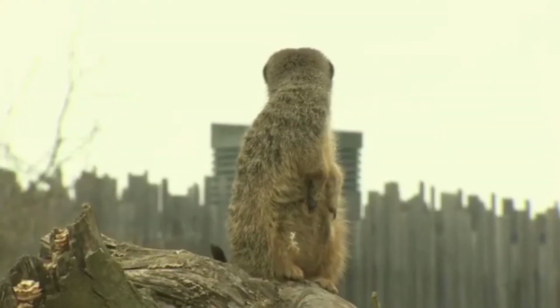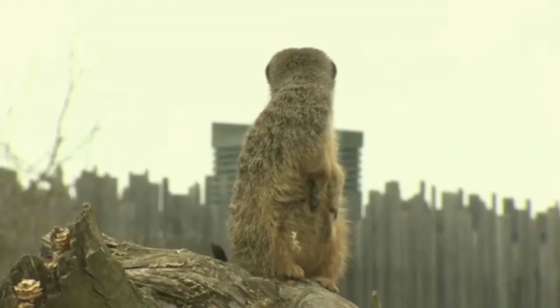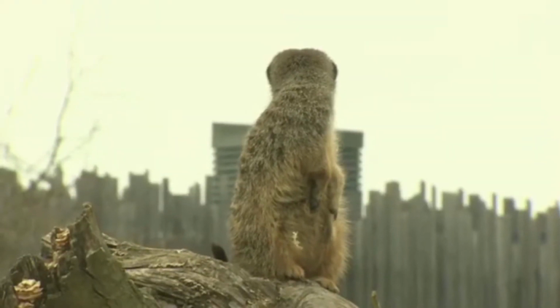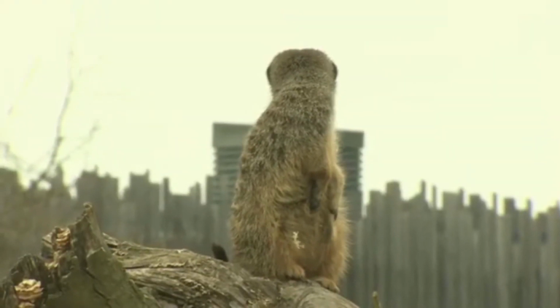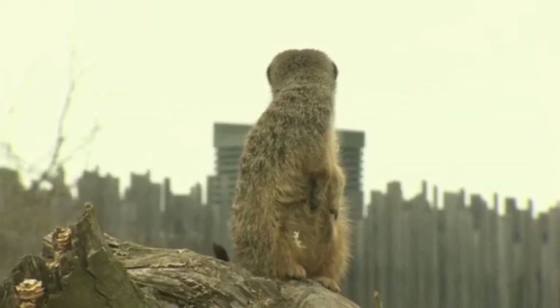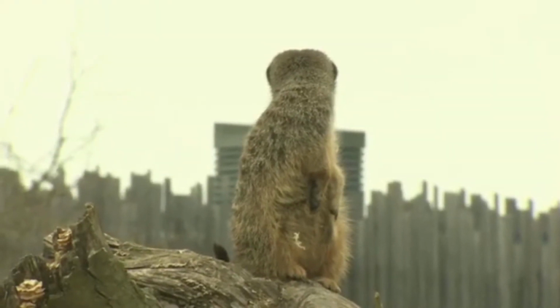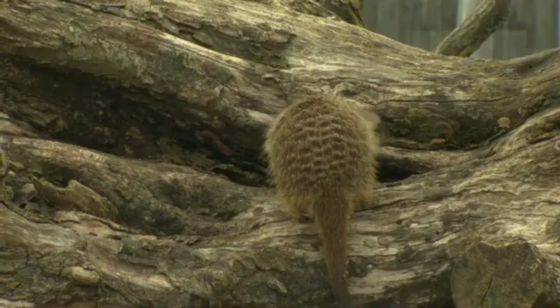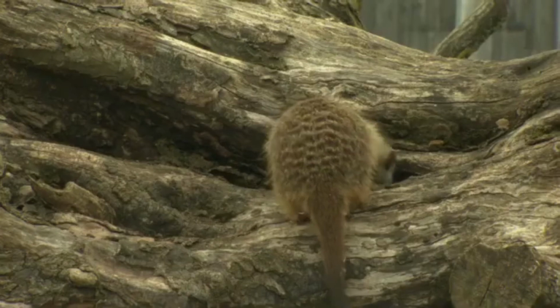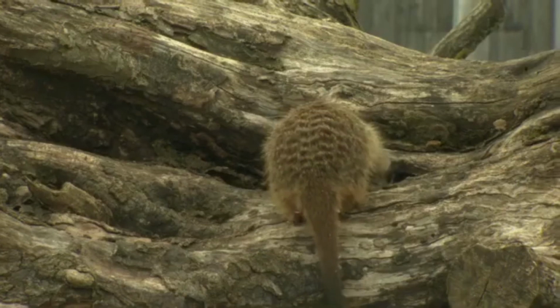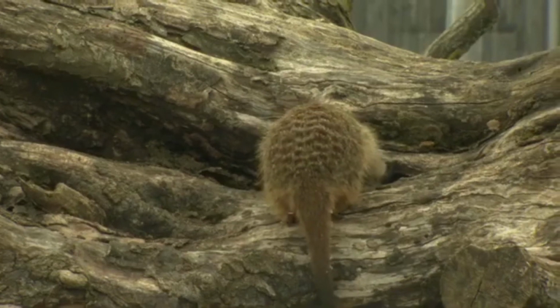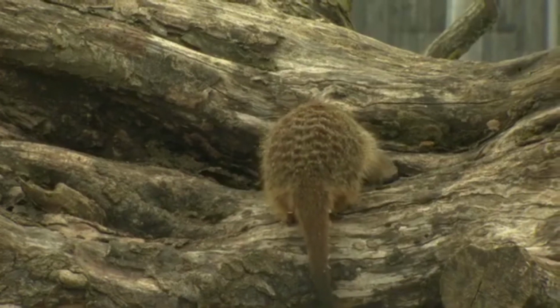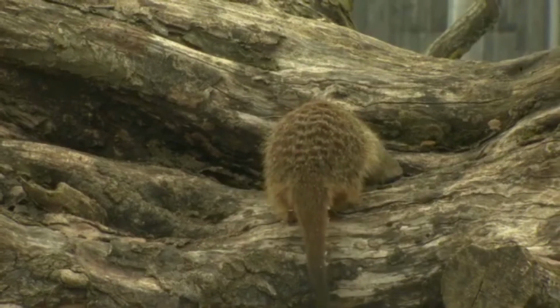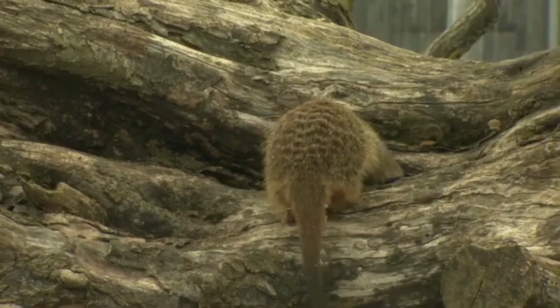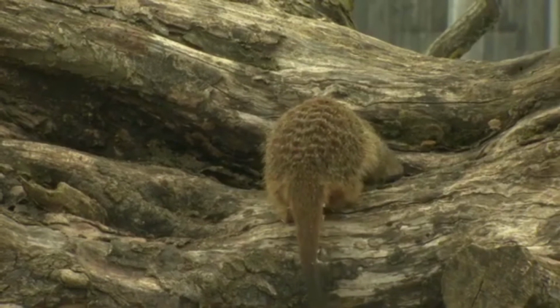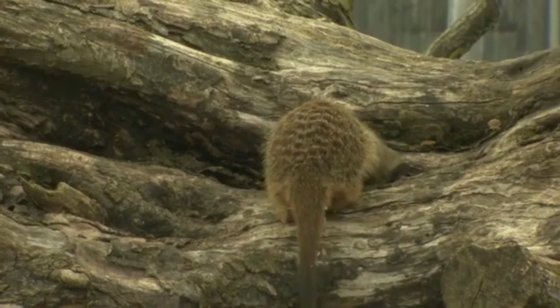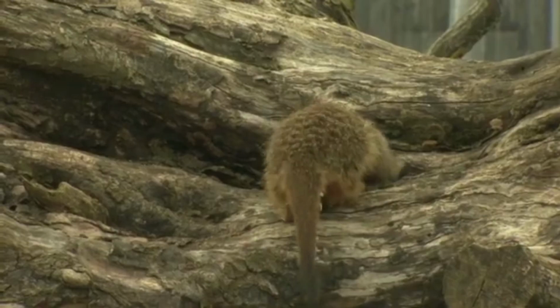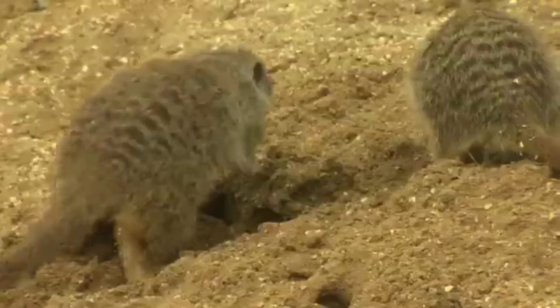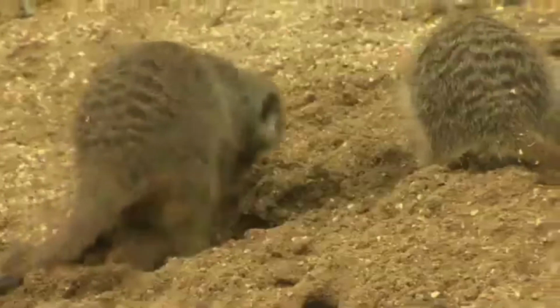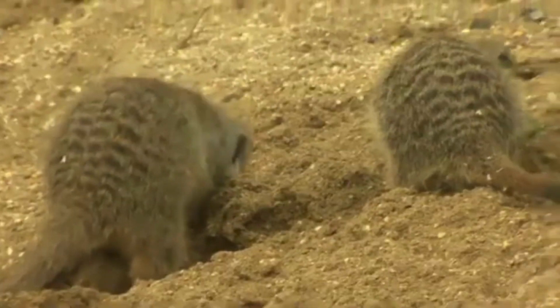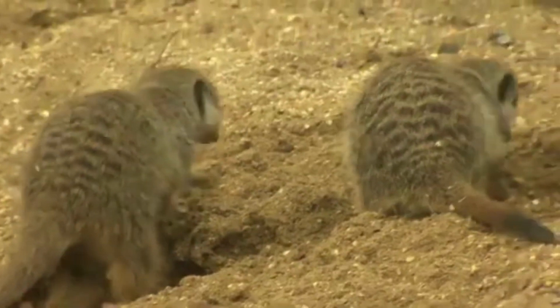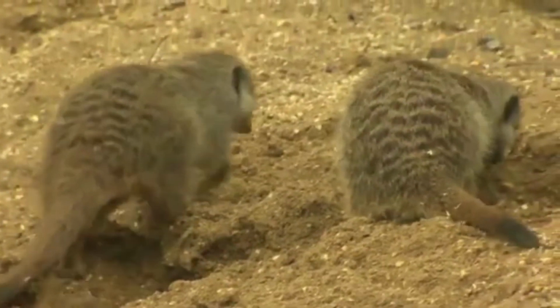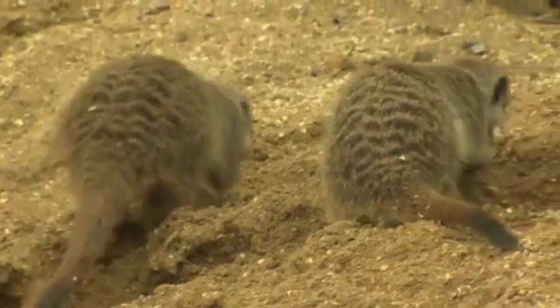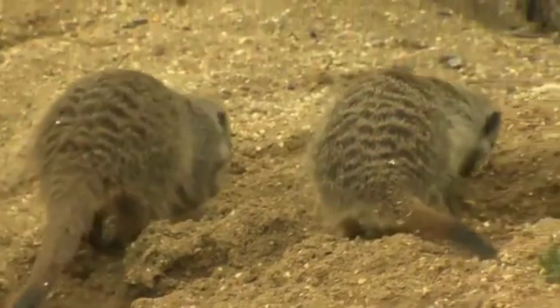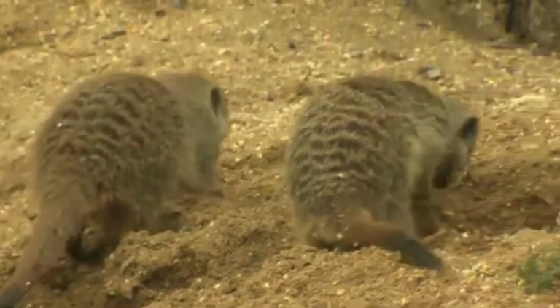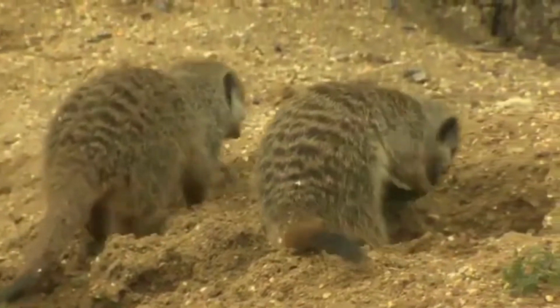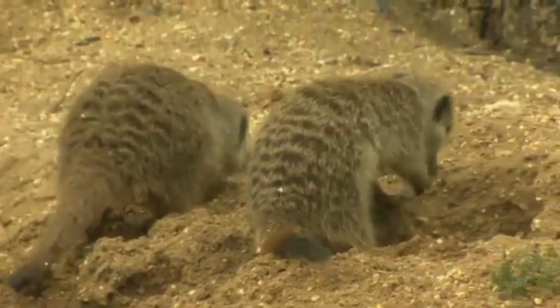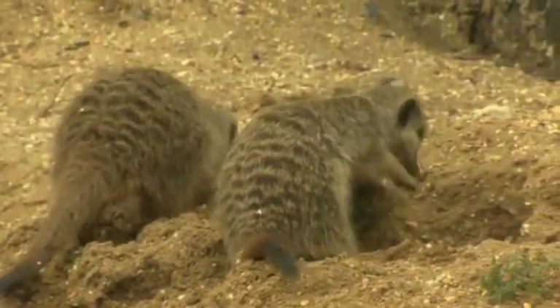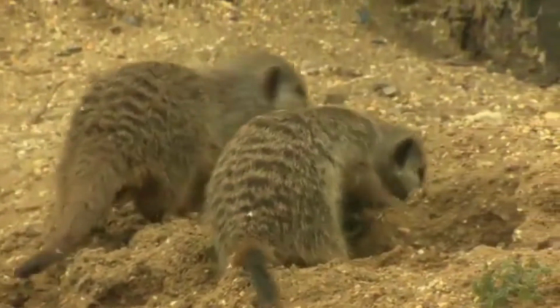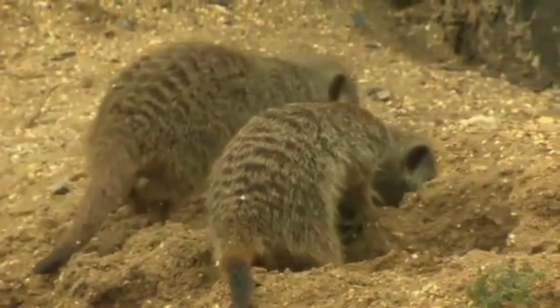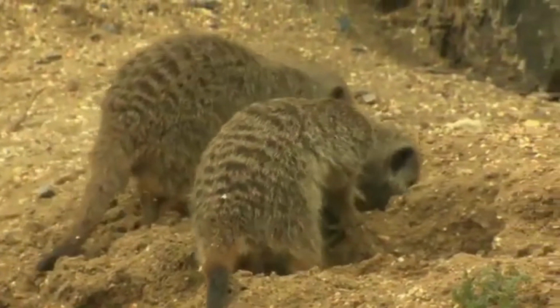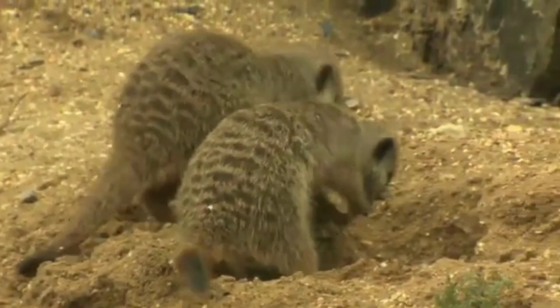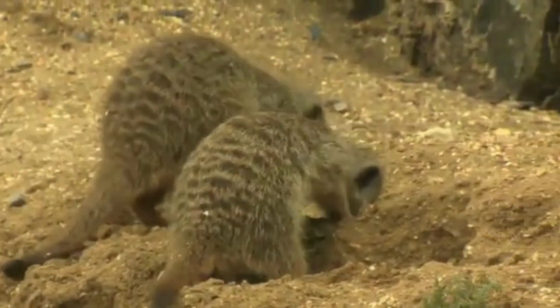These are meerkats. Meerkats live in holes in the ground, and they all live together.